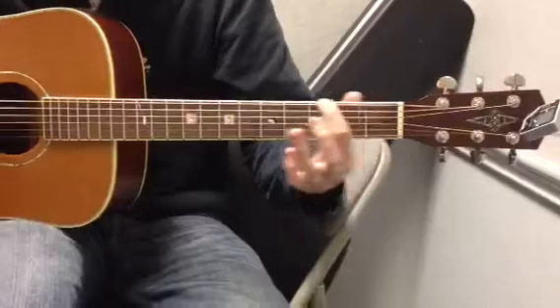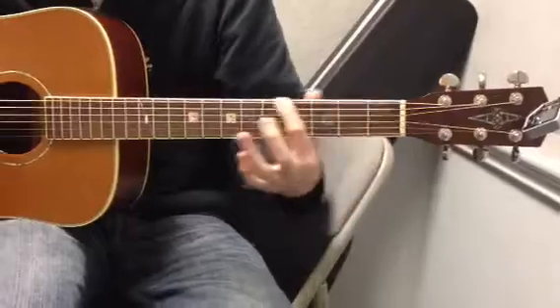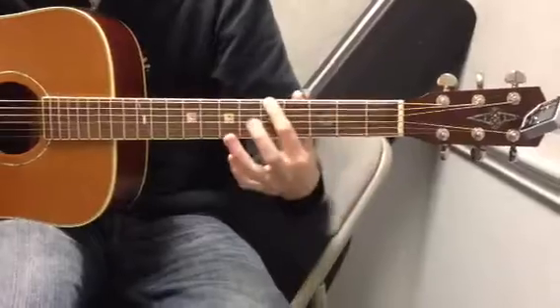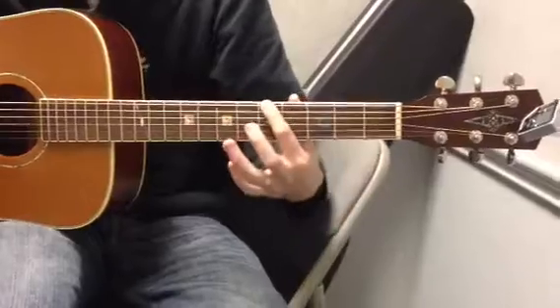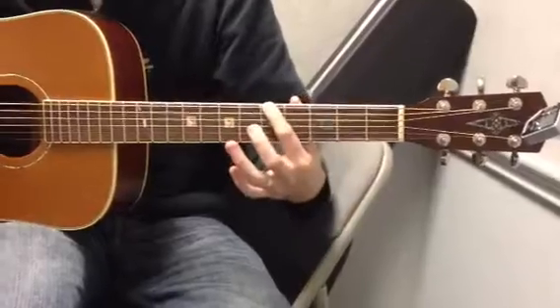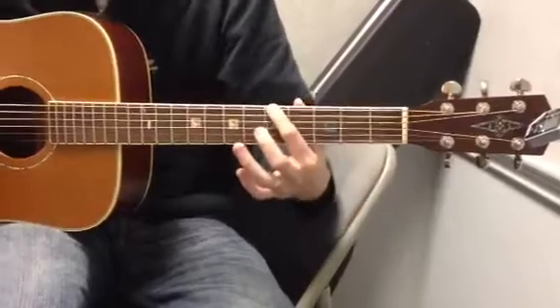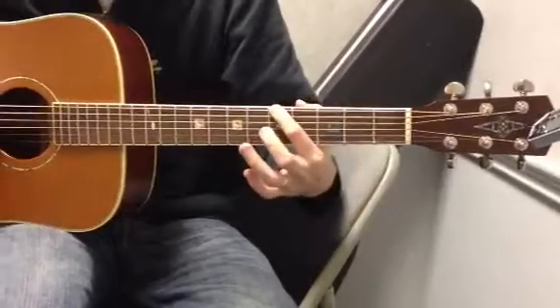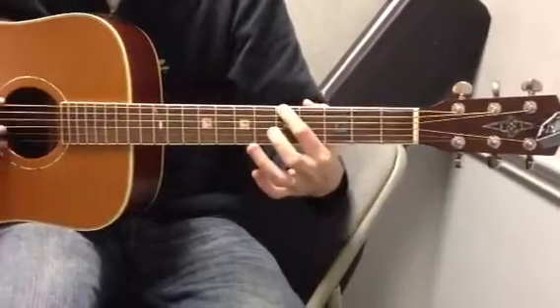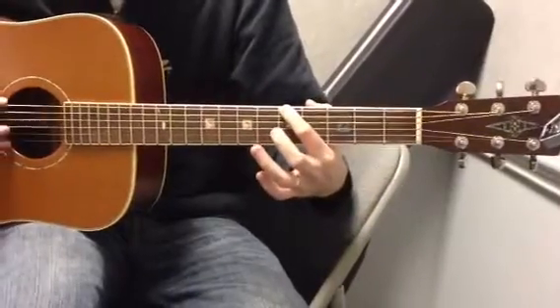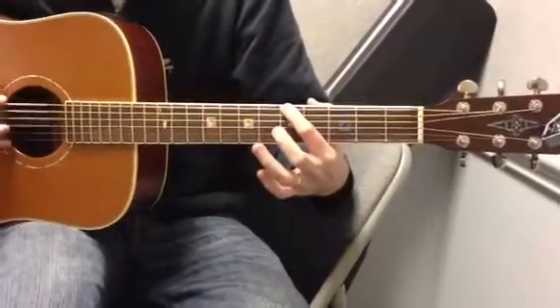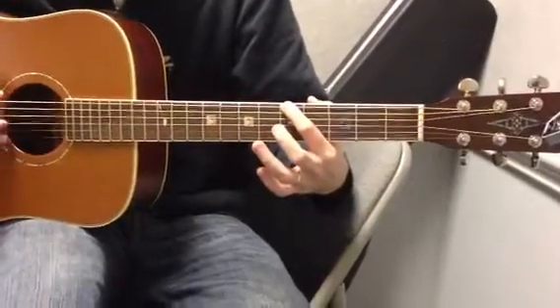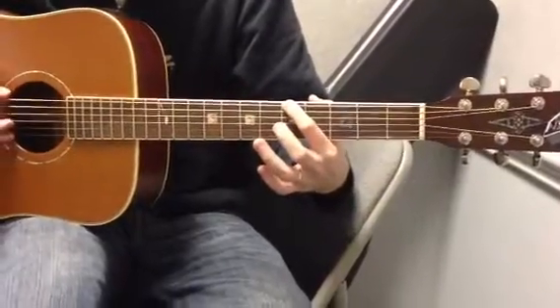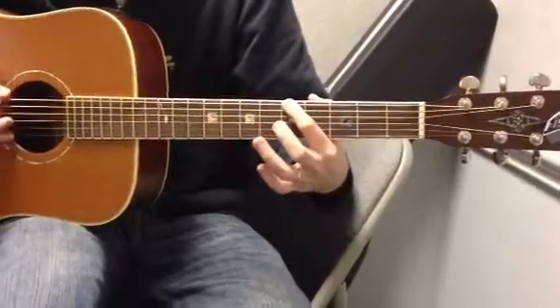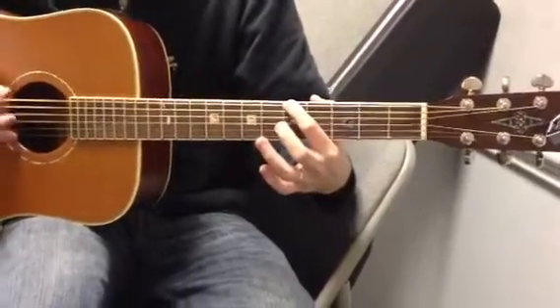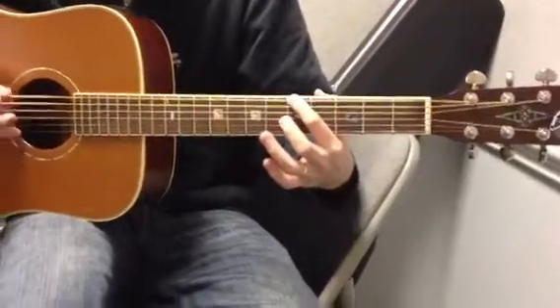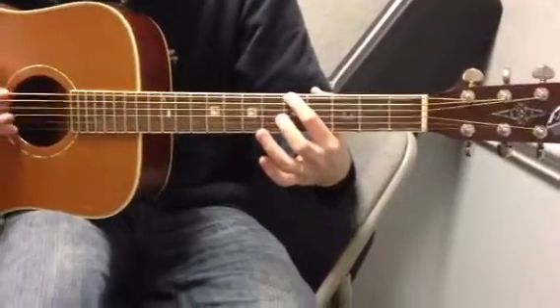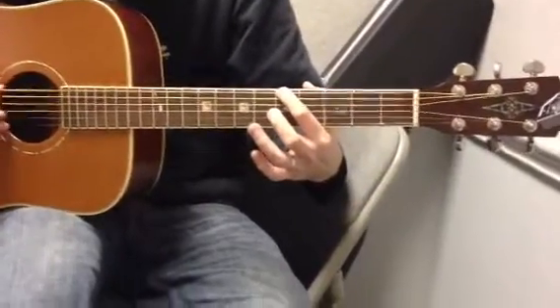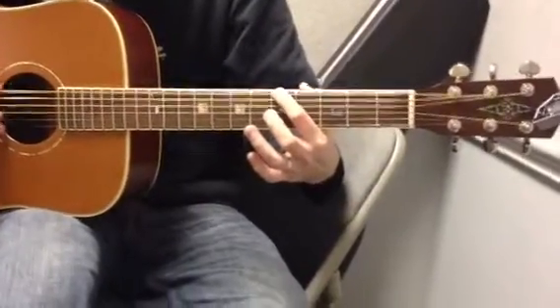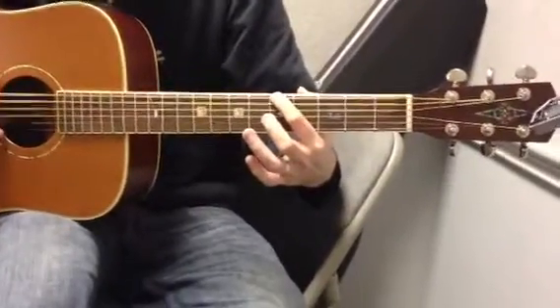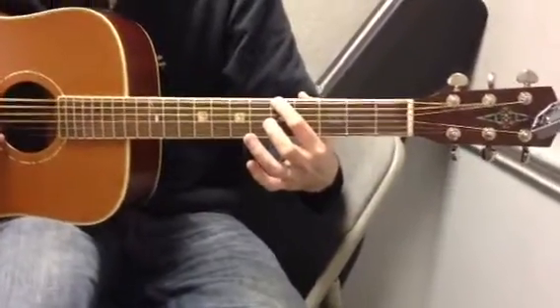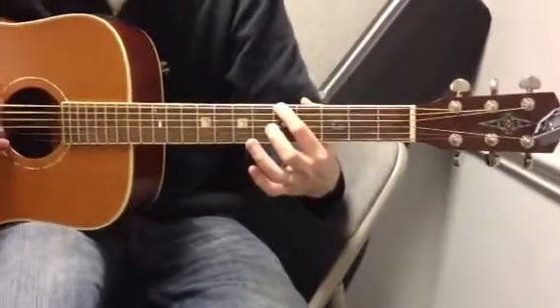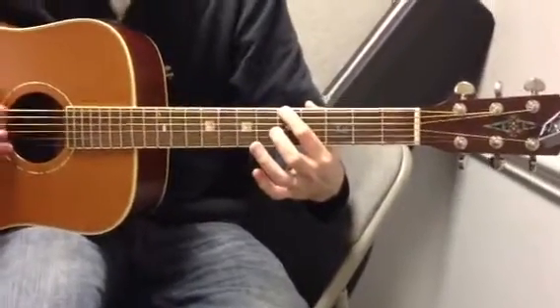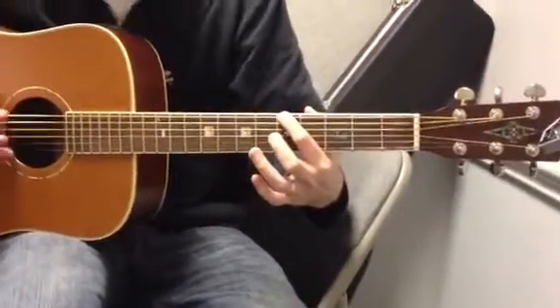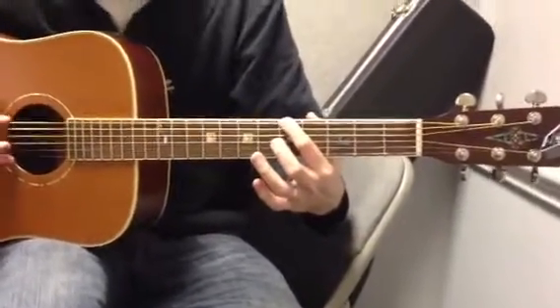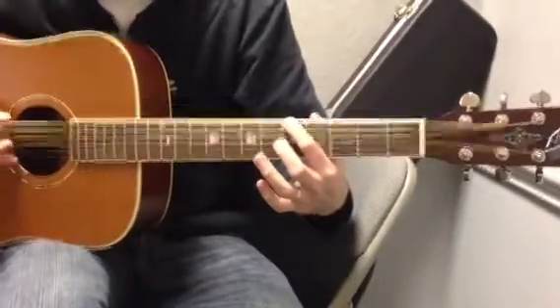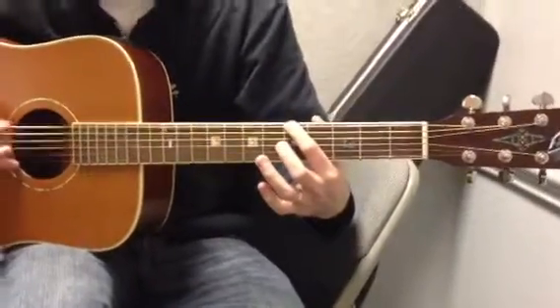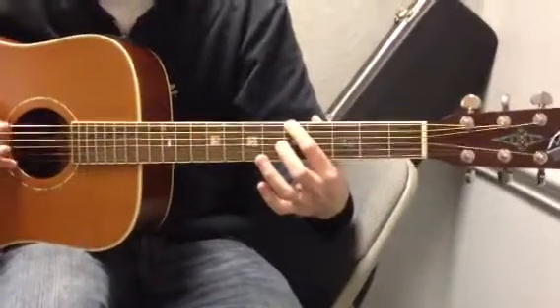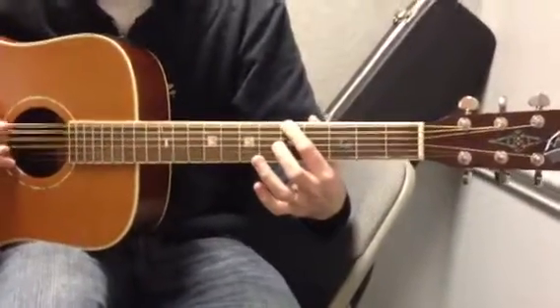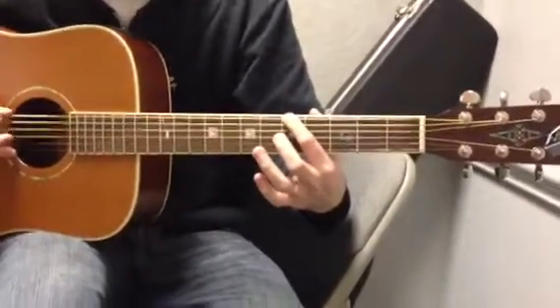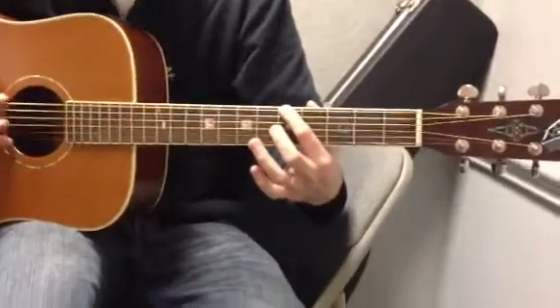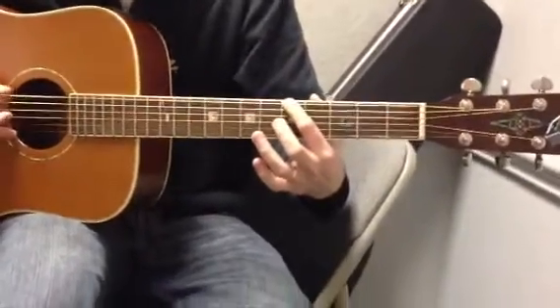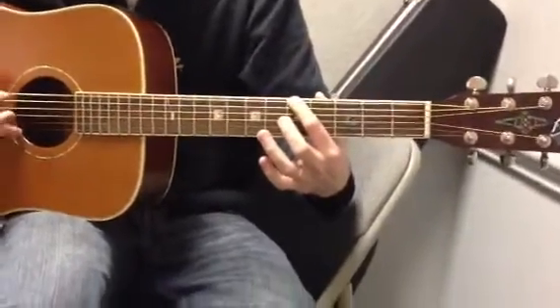Then, fifth fret E string, 16 times. Again count it out: 1, 2, 3, 4, 5, 6, 7, 8 — twice through for a total of 16 hits.